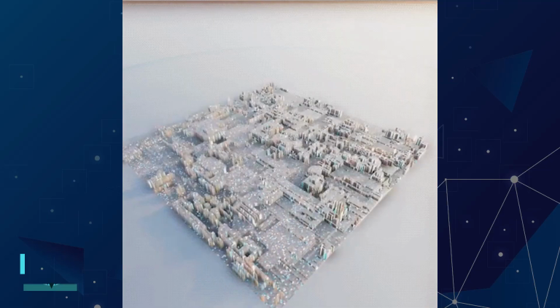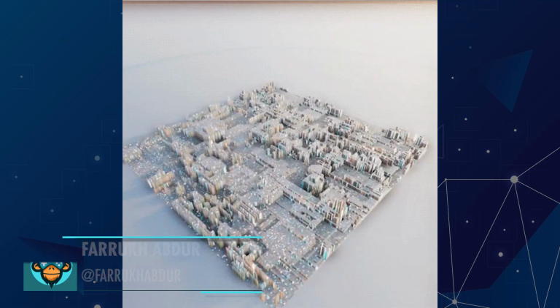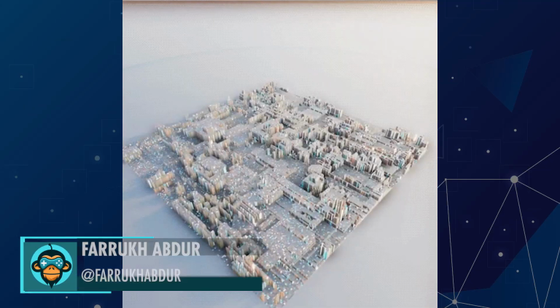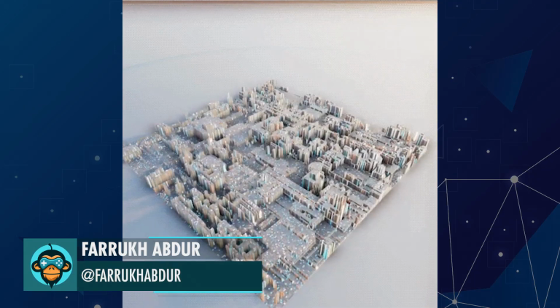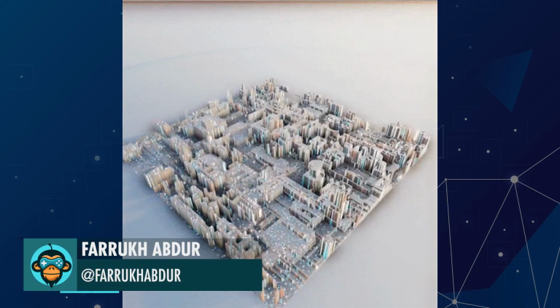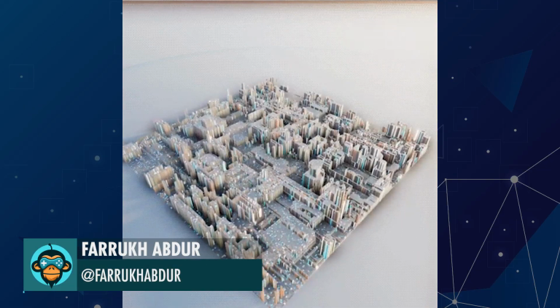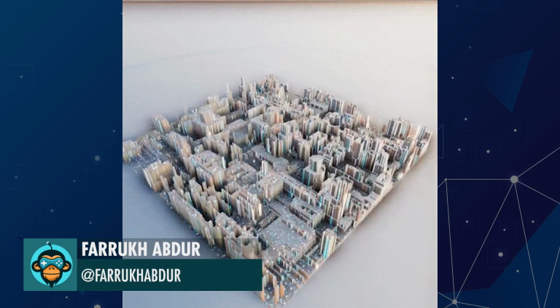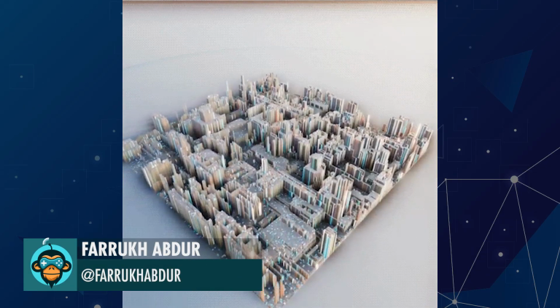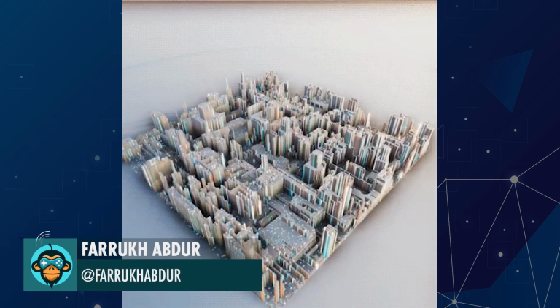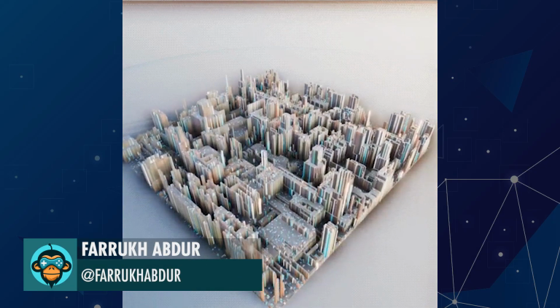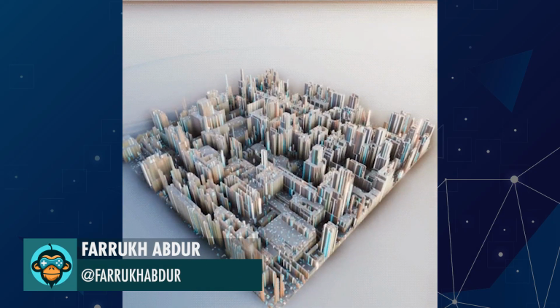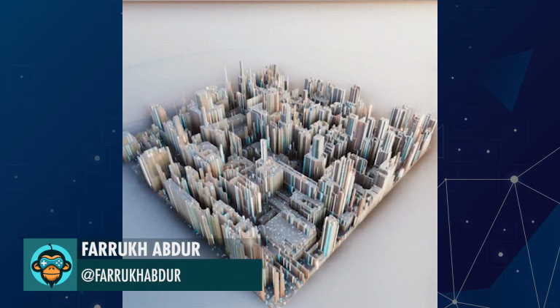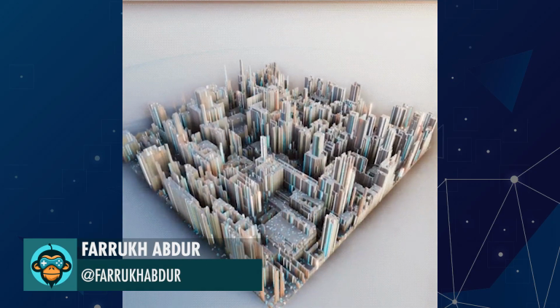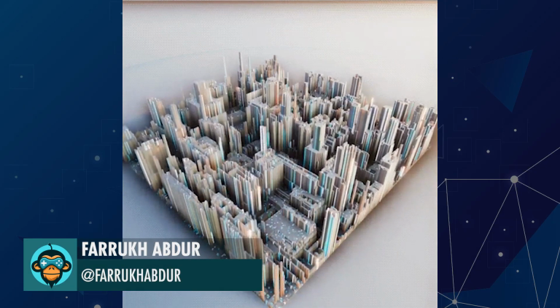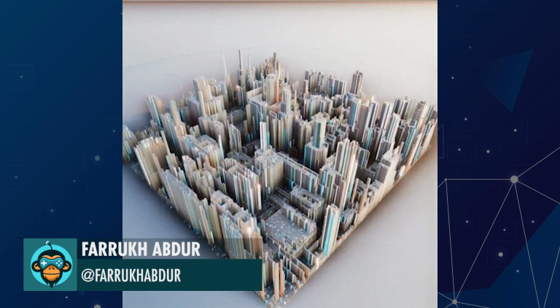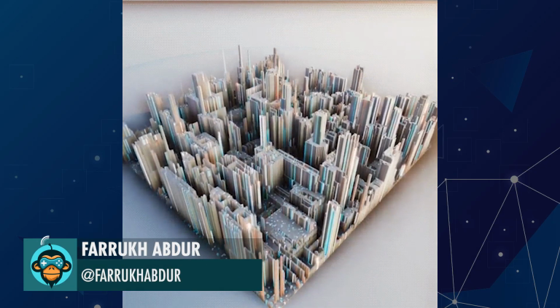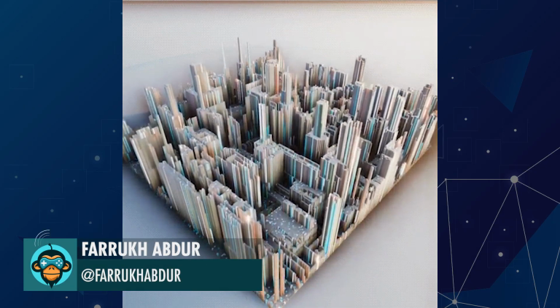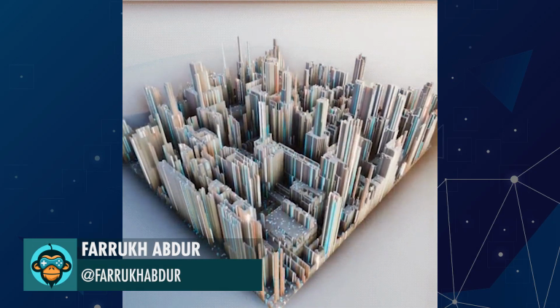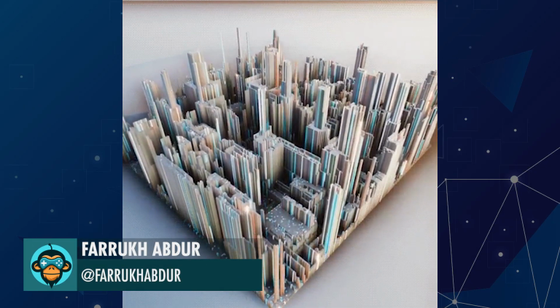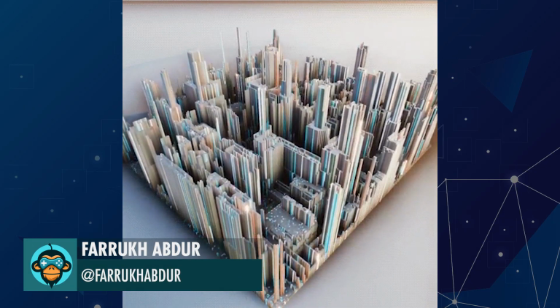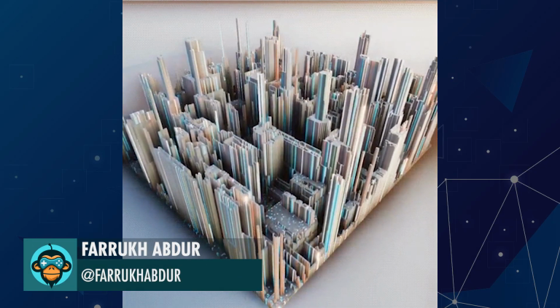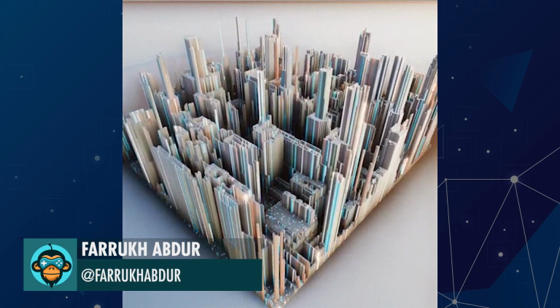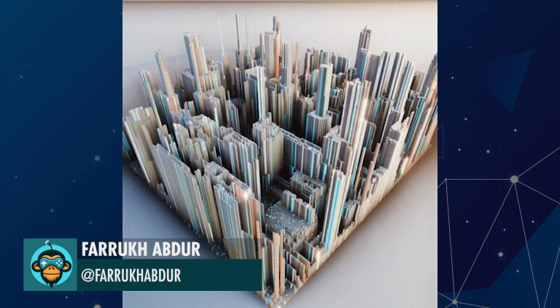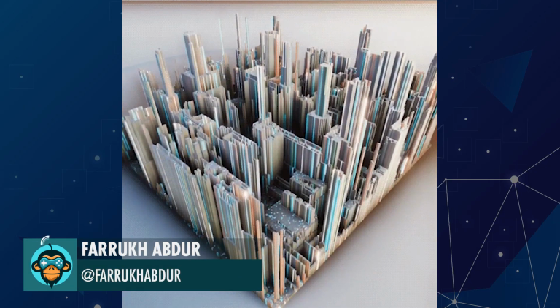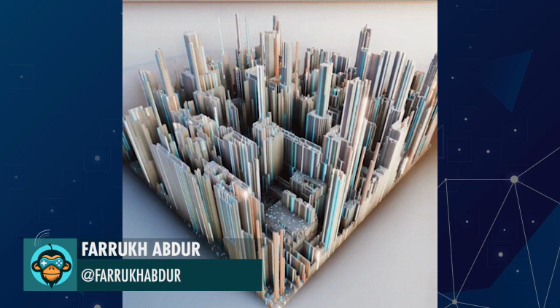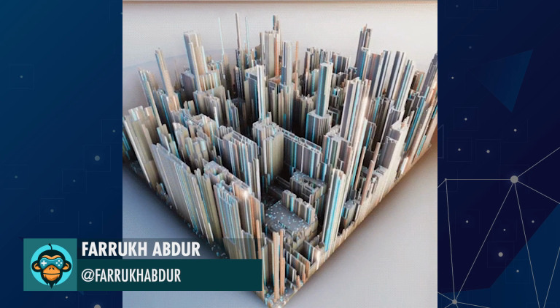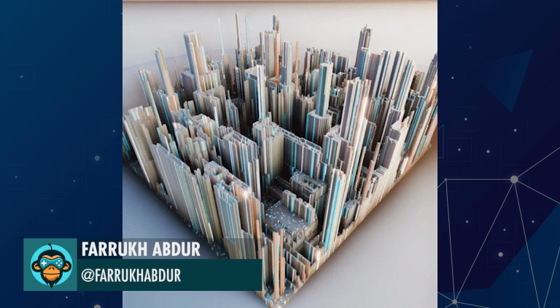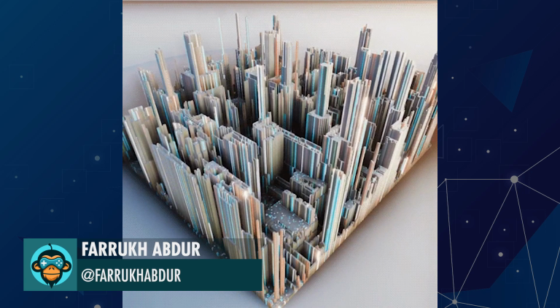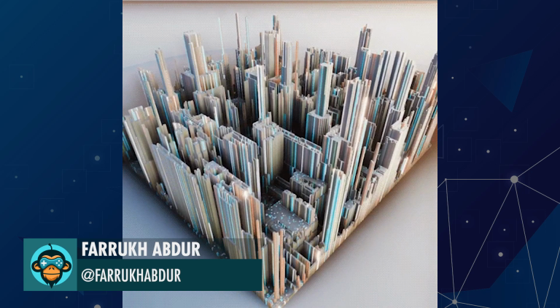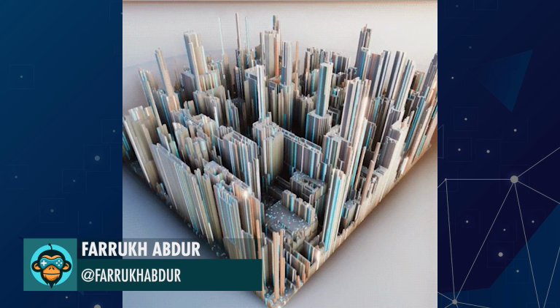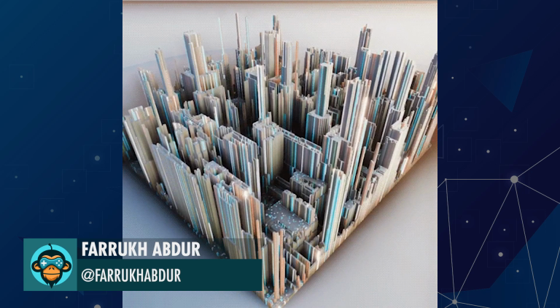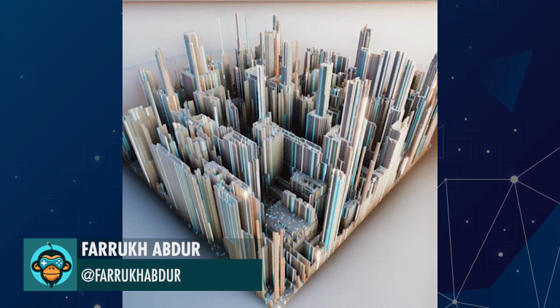Baruch created a very interesting voxel city being built in real-time using the visual effects graph.